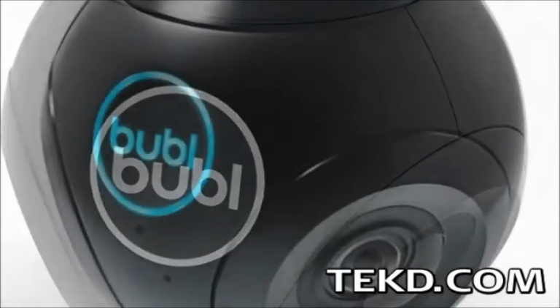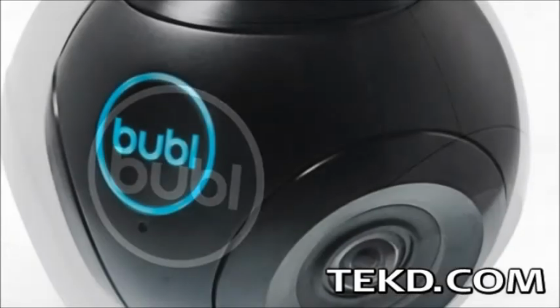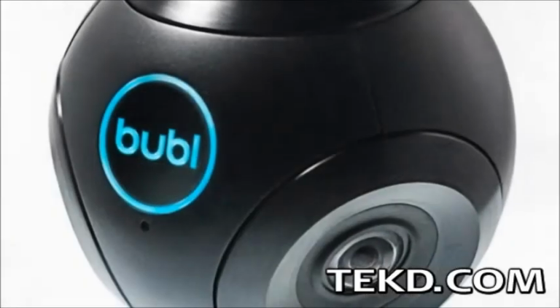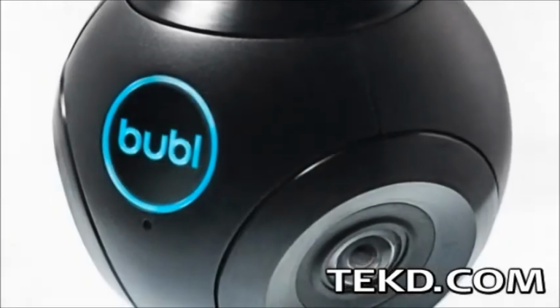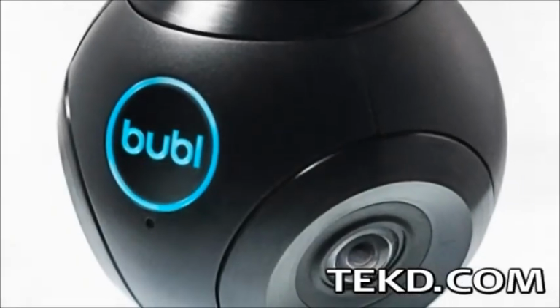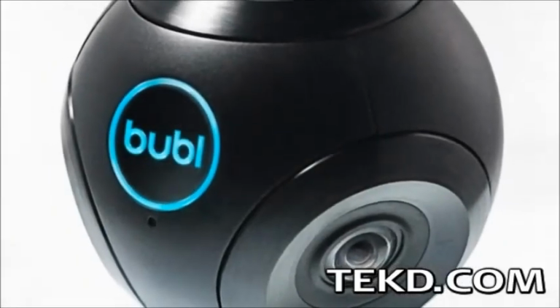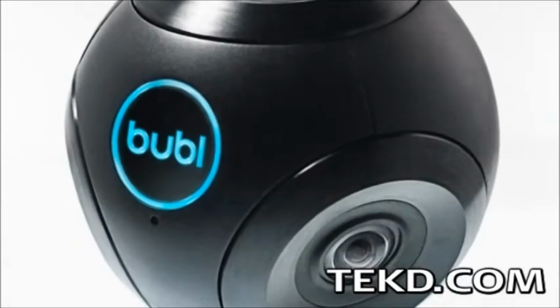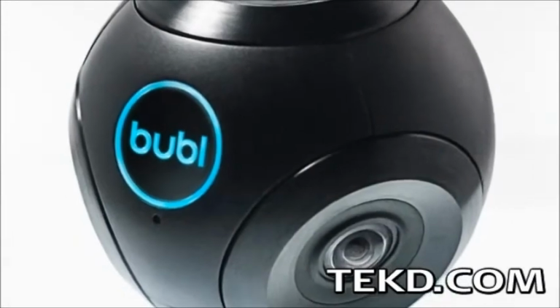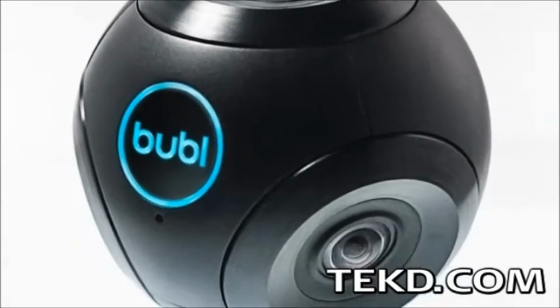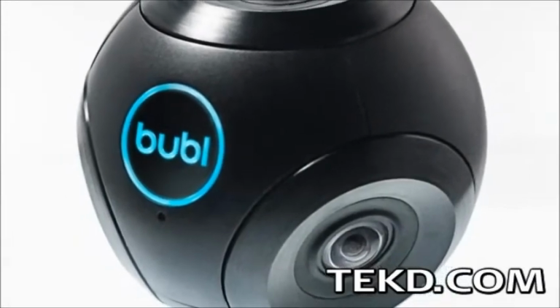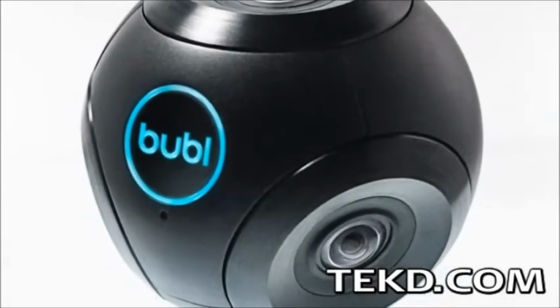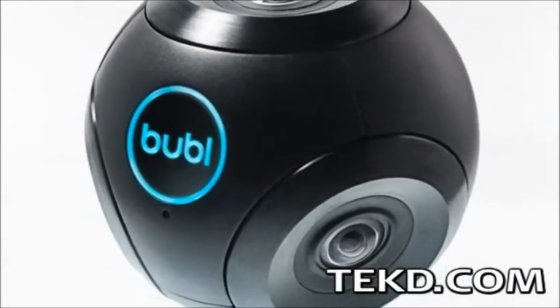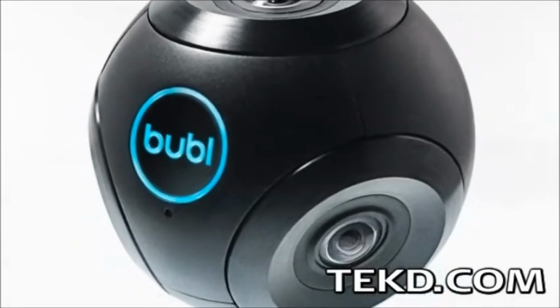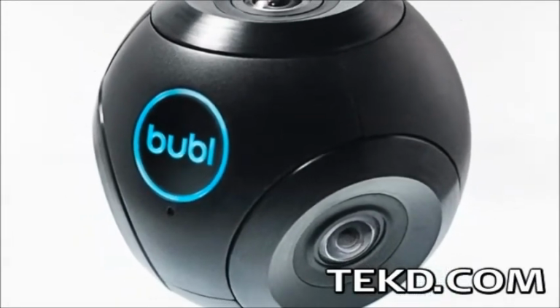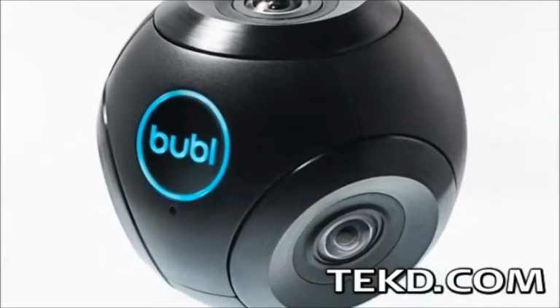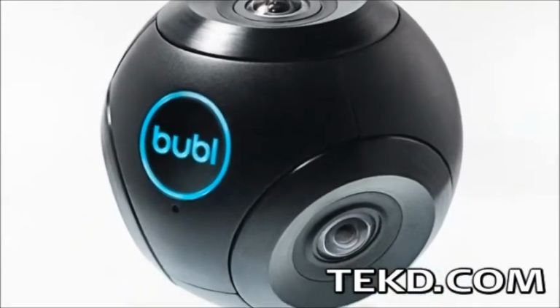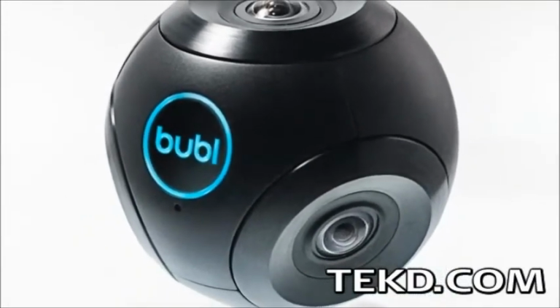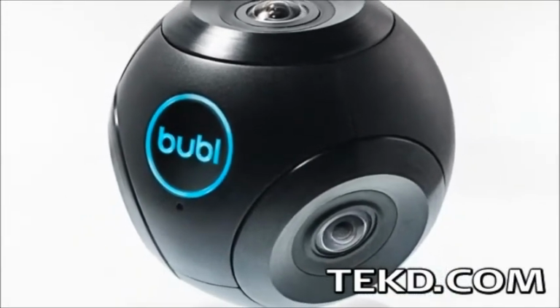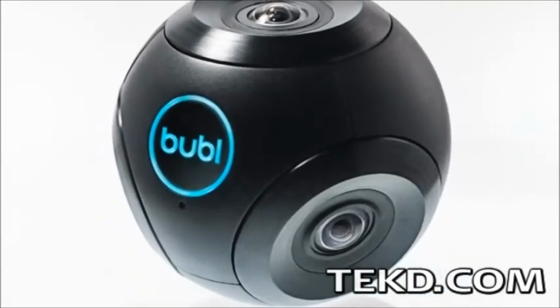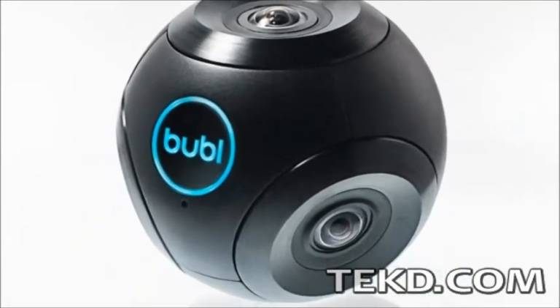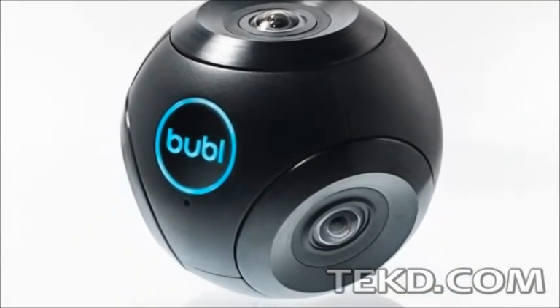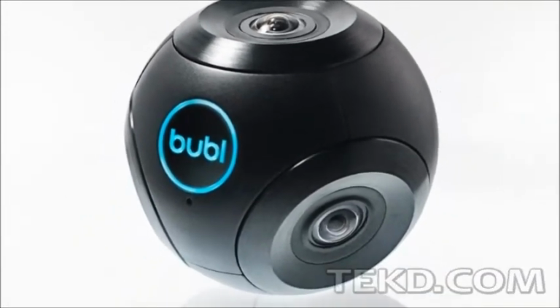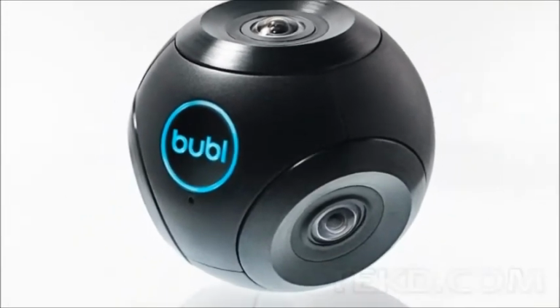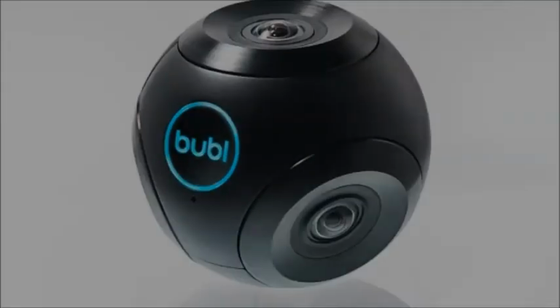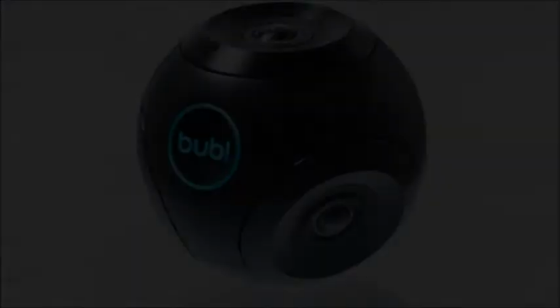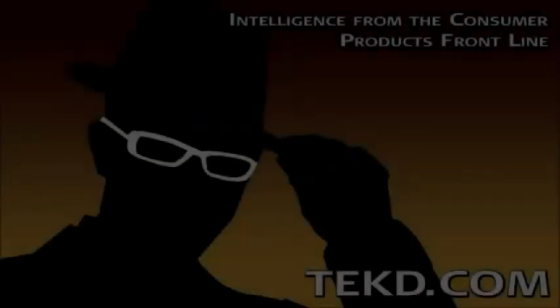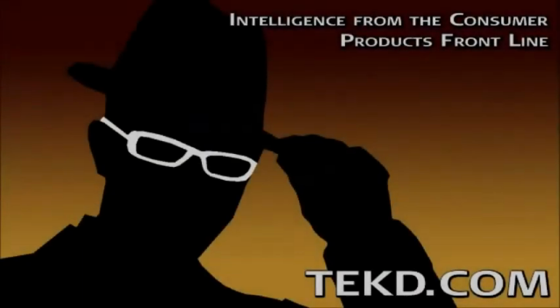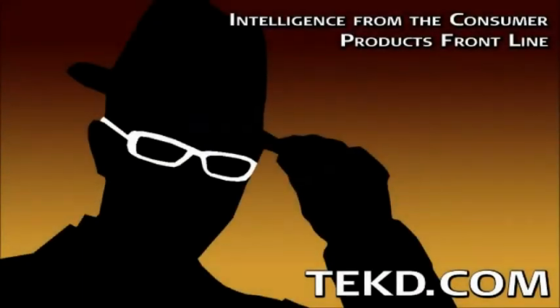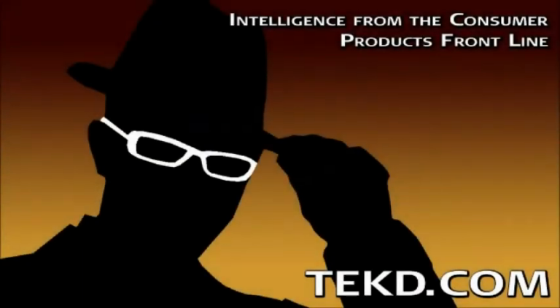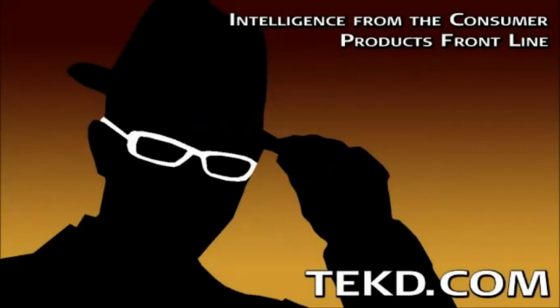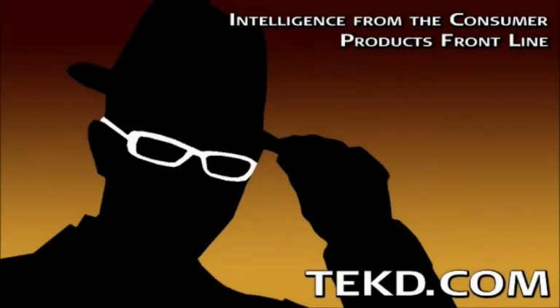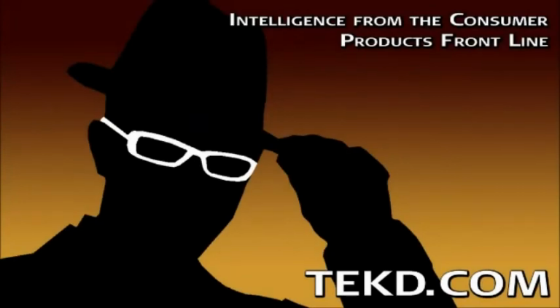If you want to grab one for a discount and be one of the first BubbleCam shooters, check out their Kickstarter. I'm TK for TechDeep.